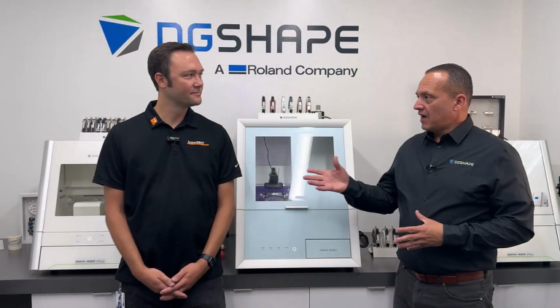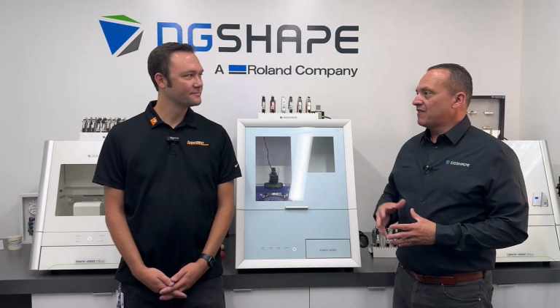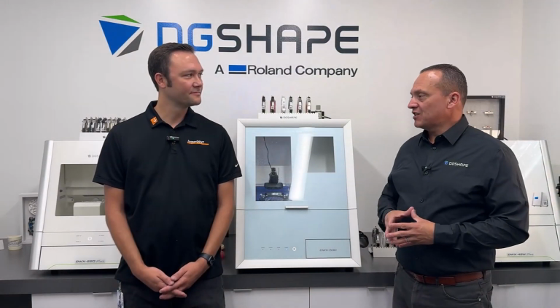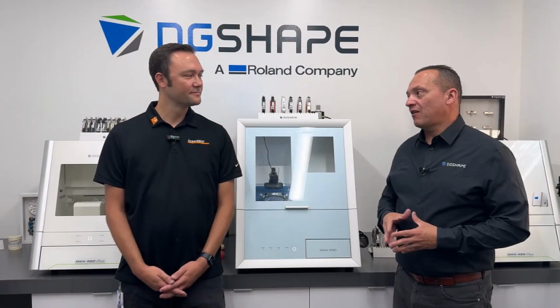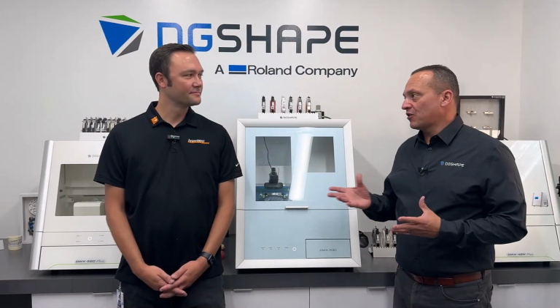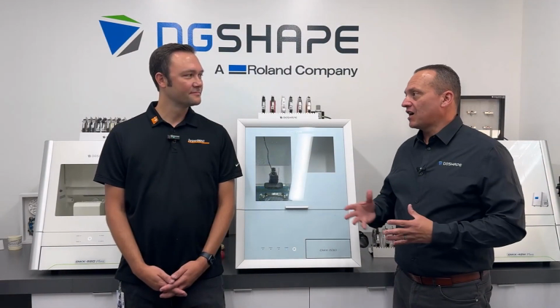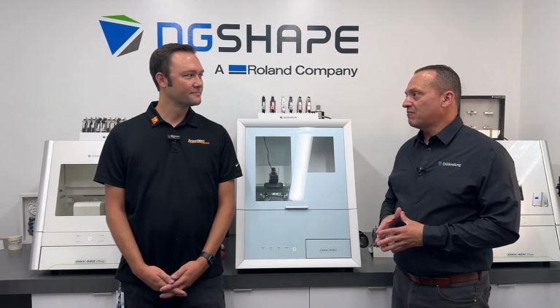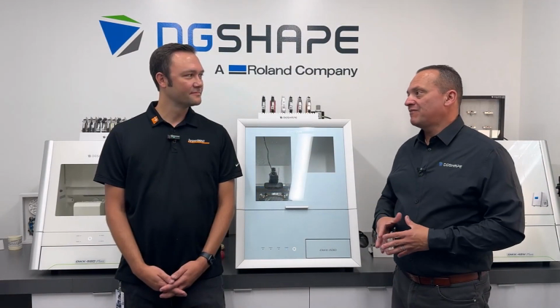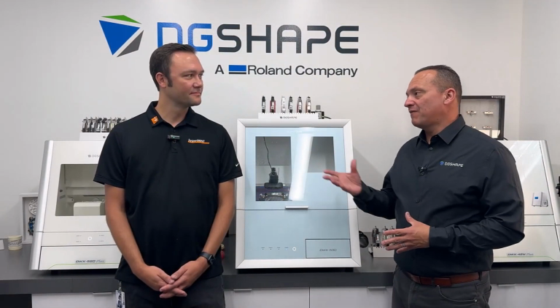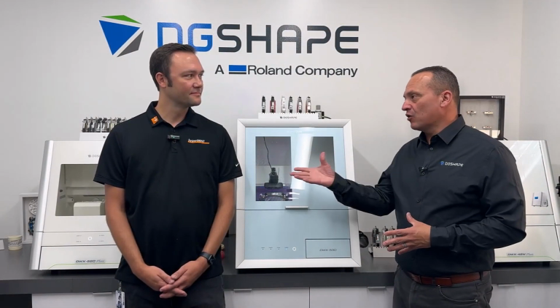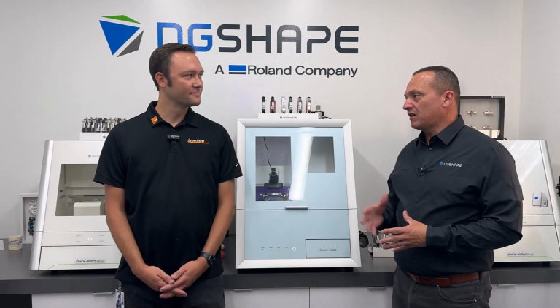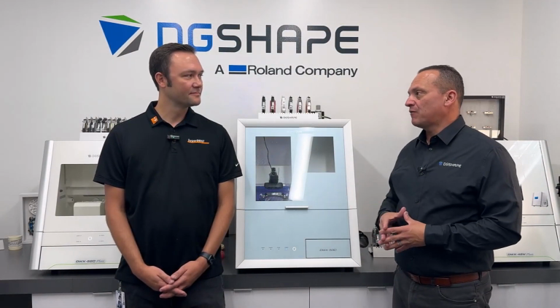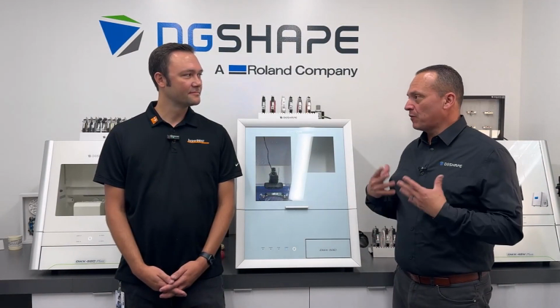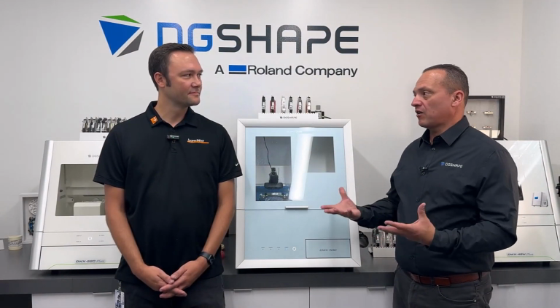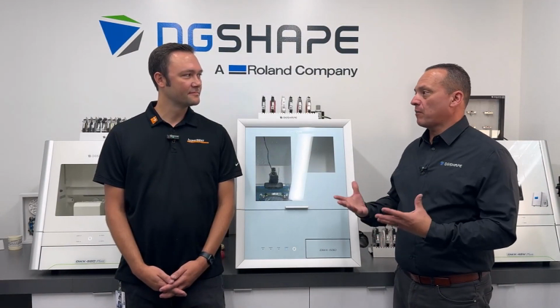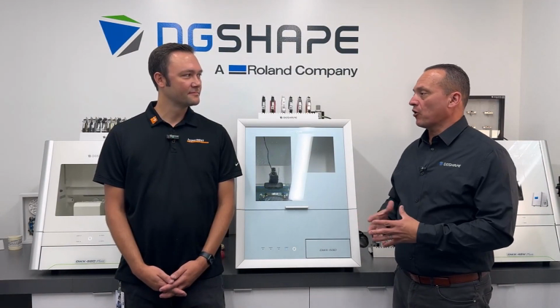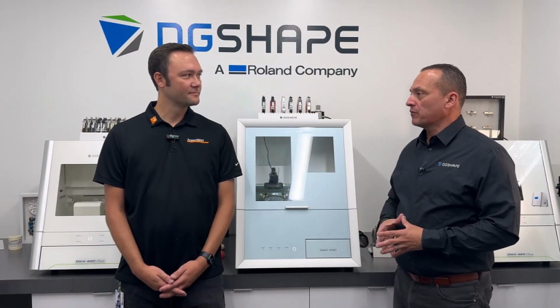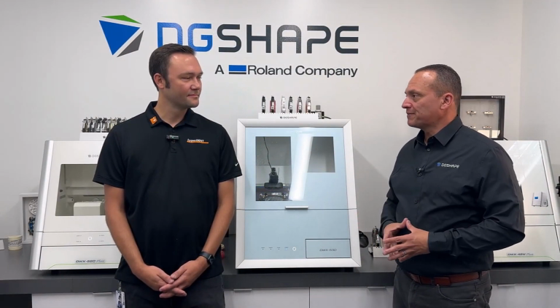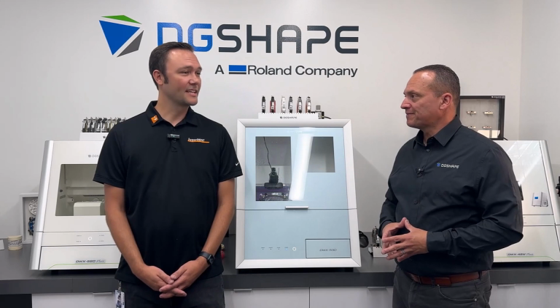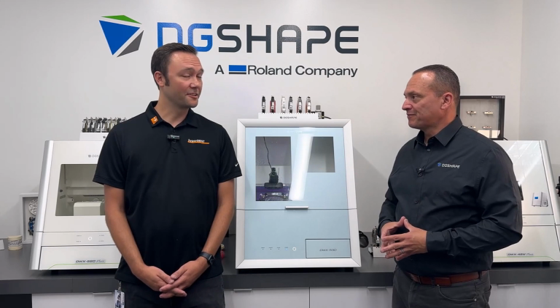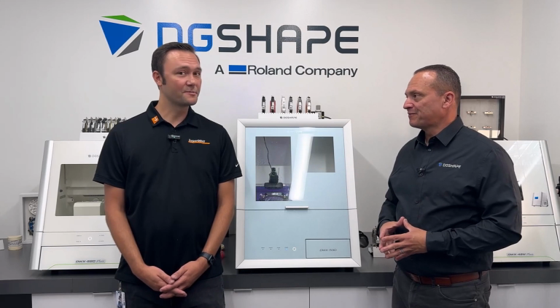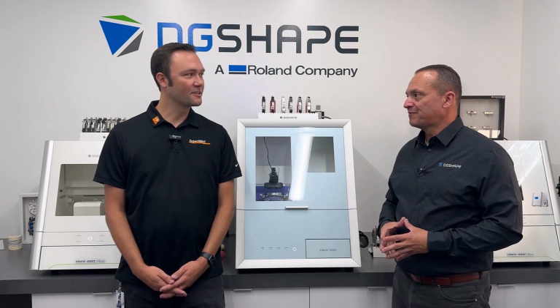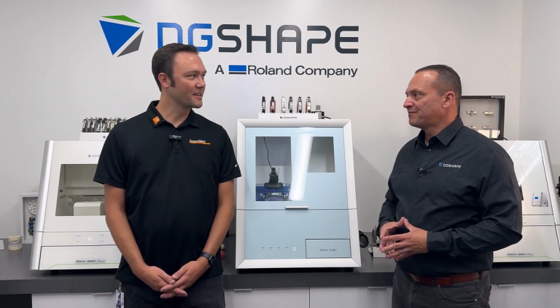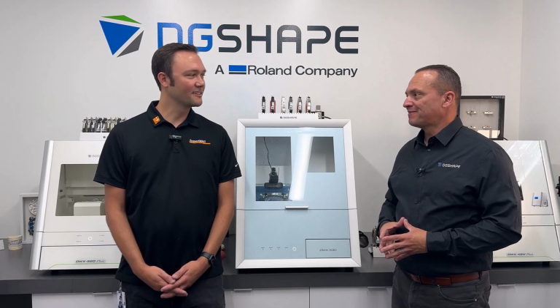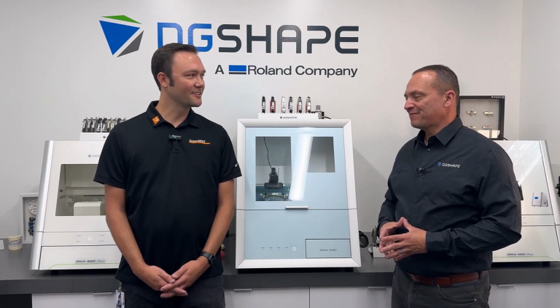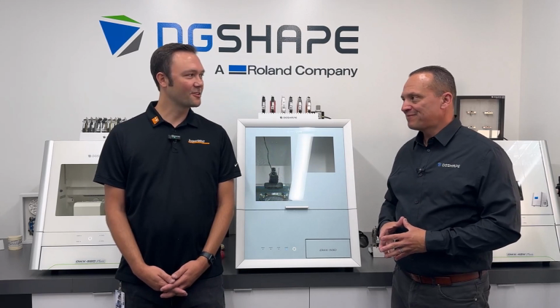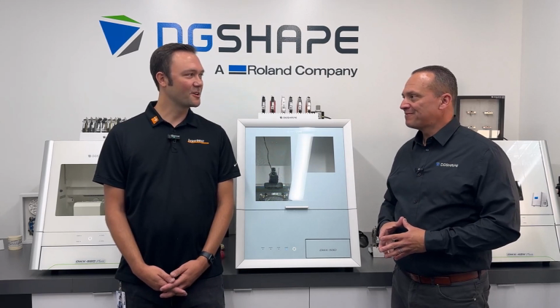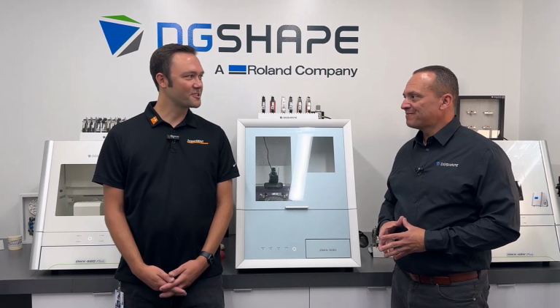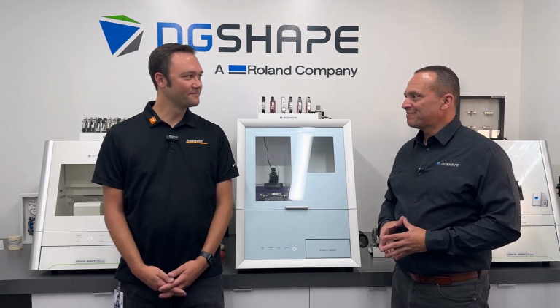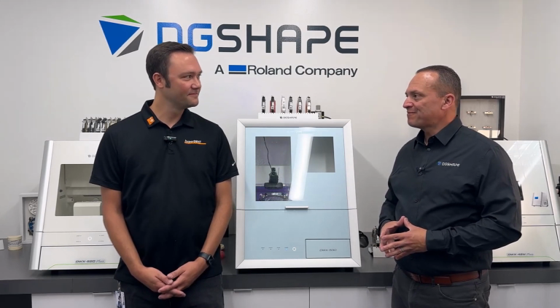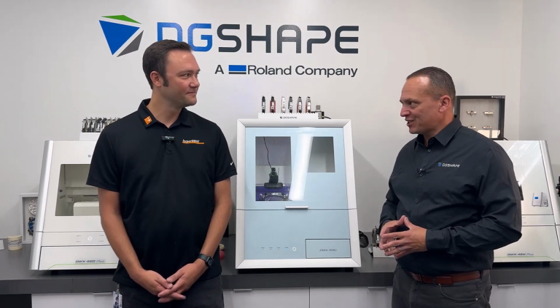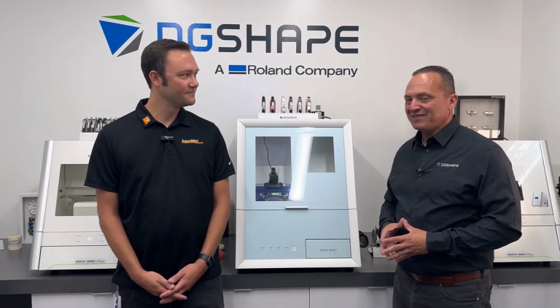Evan, thanks a lot for your time and Follow Me for being a great partner. It's been great being here and it's a great partnership. Appreciate it.